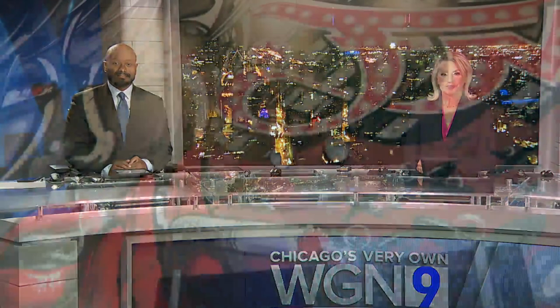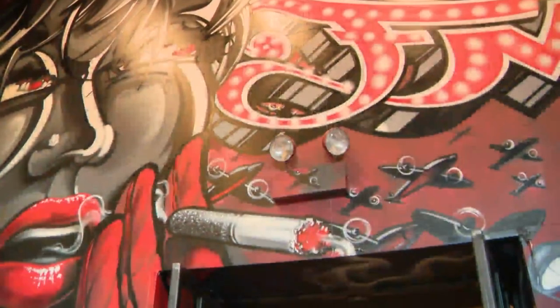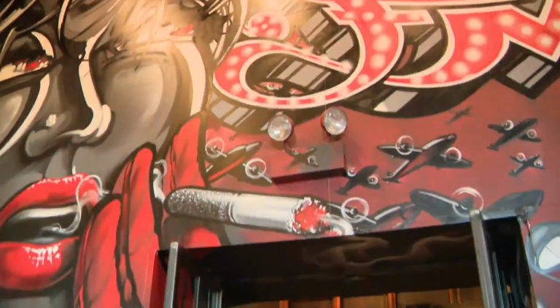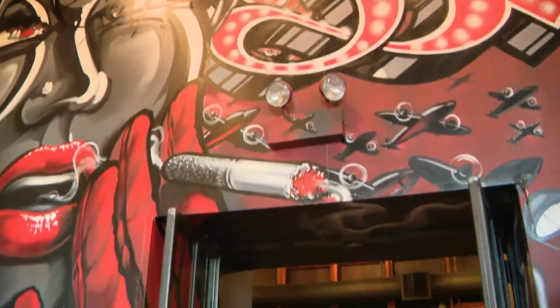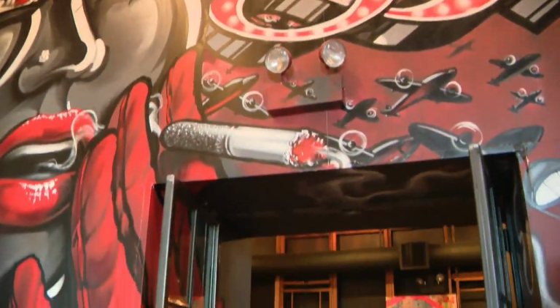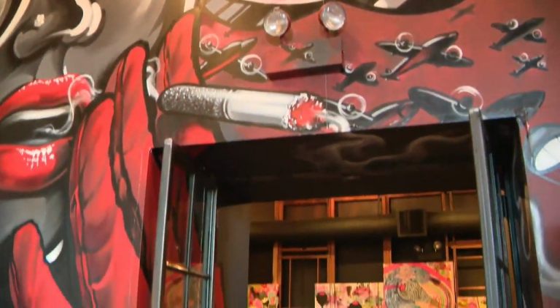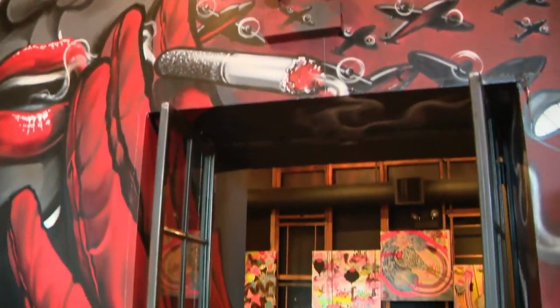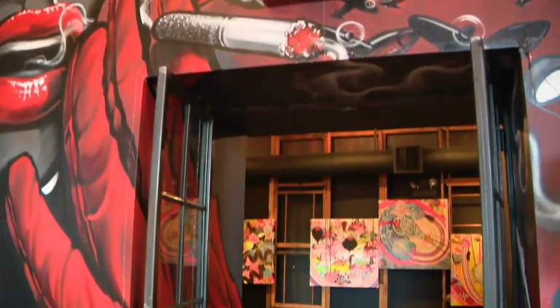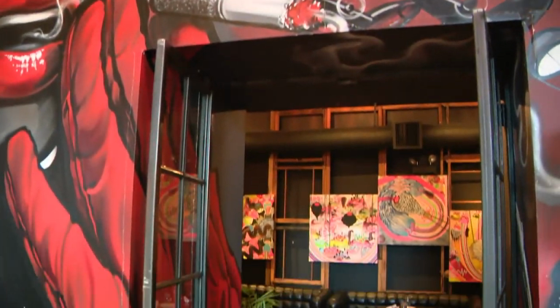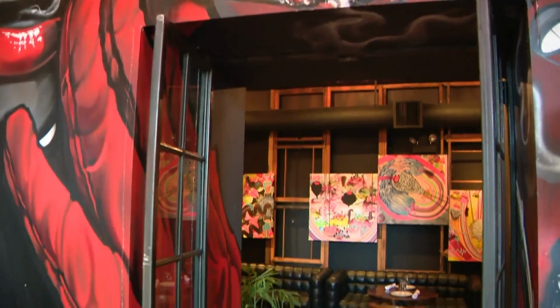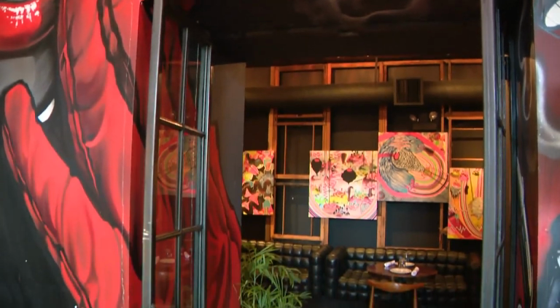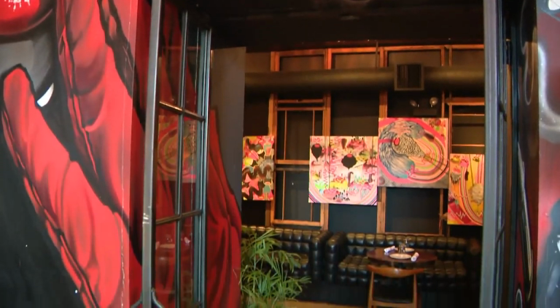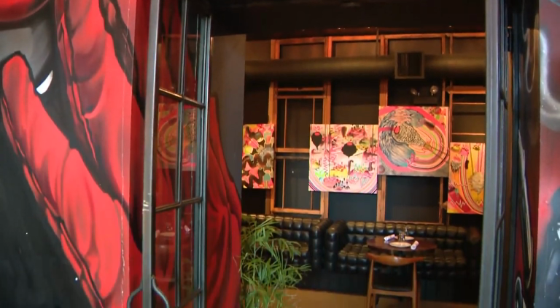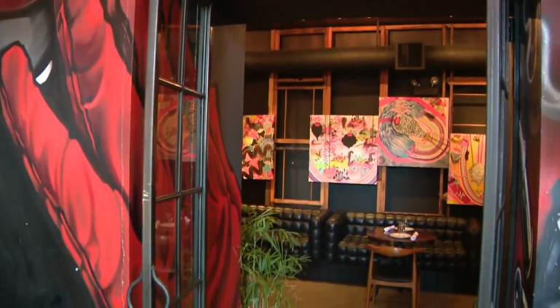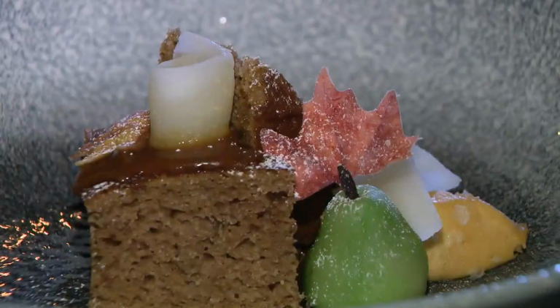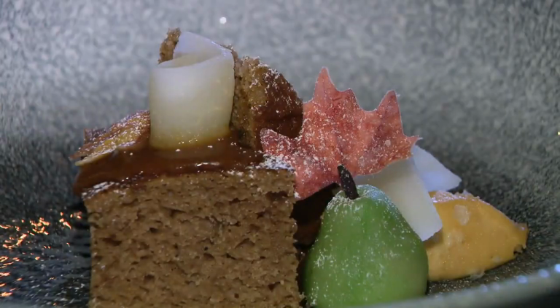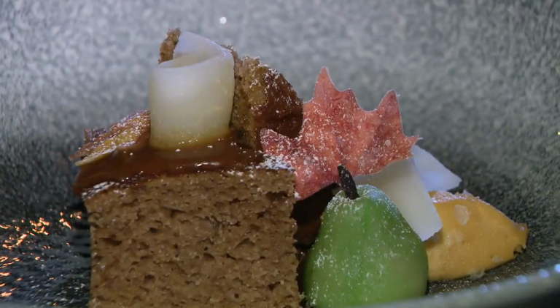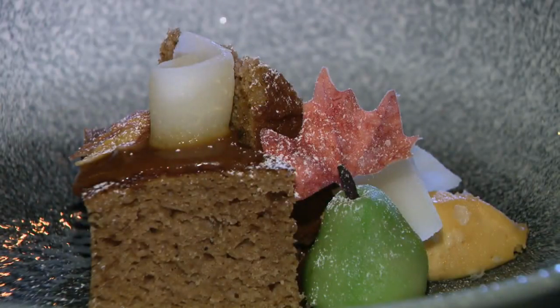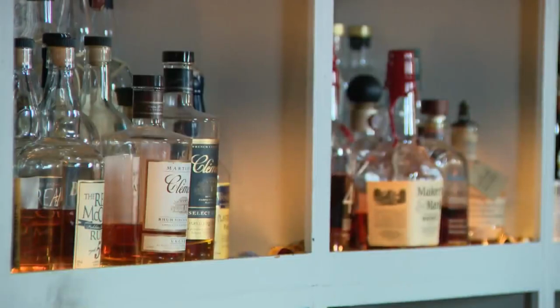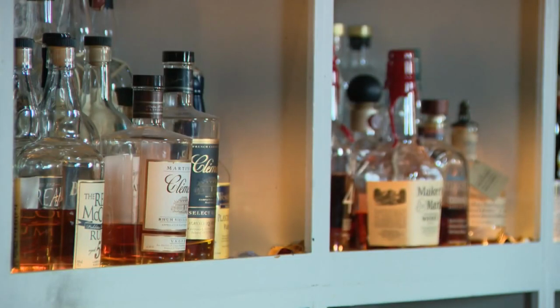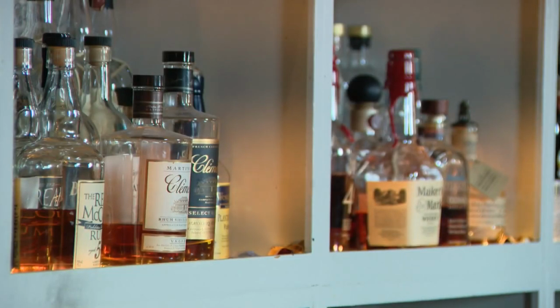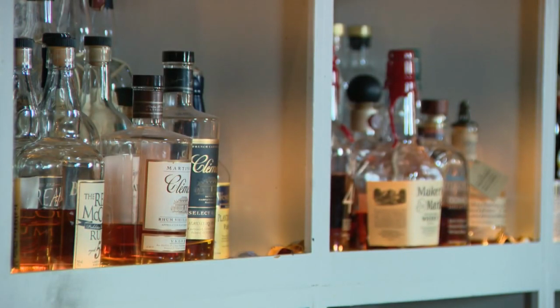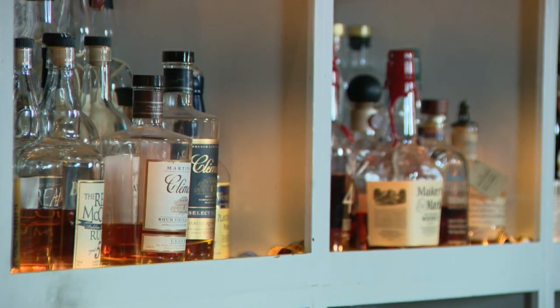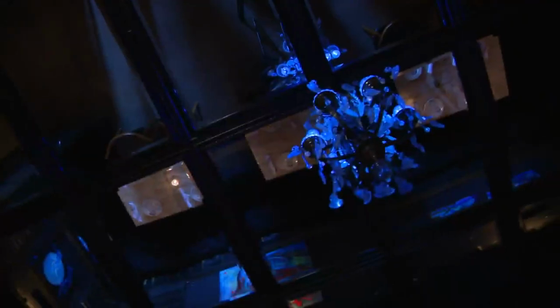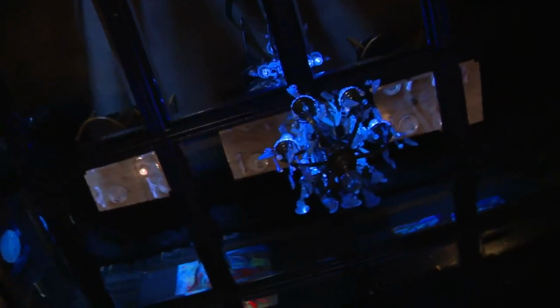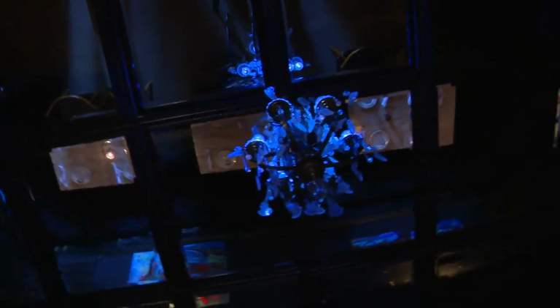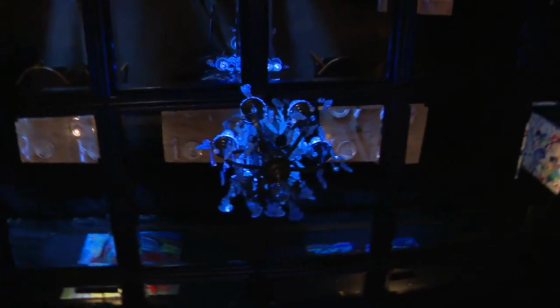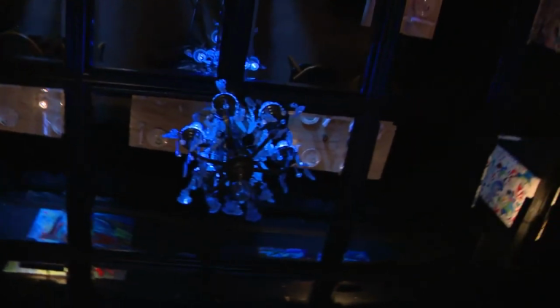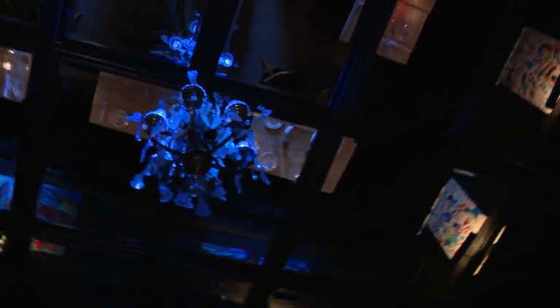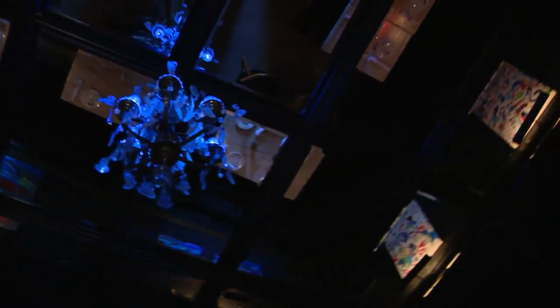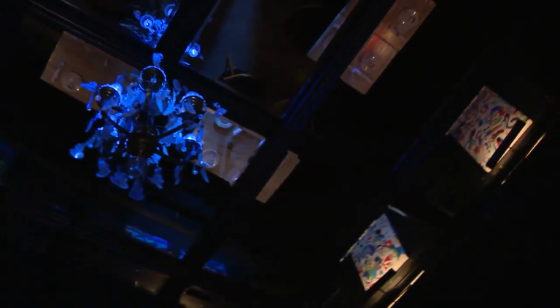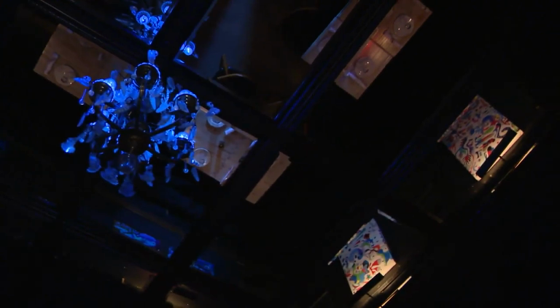The Fulton Market Kitchen is part art gallery, part restaurant, part cocktail lounge, and all cool vibe.